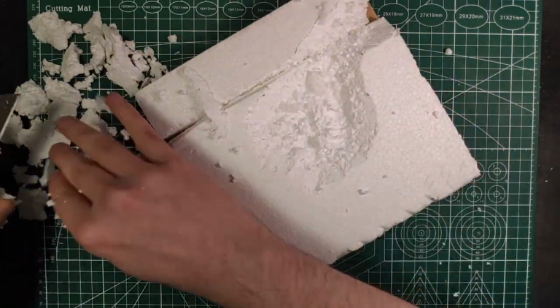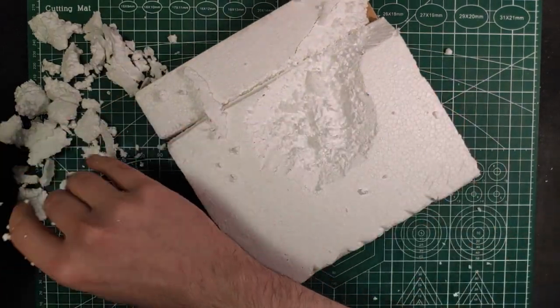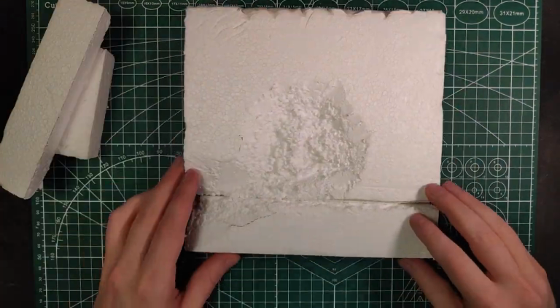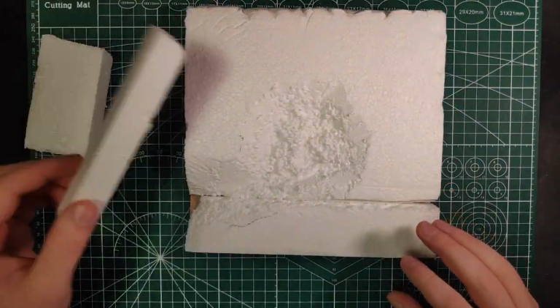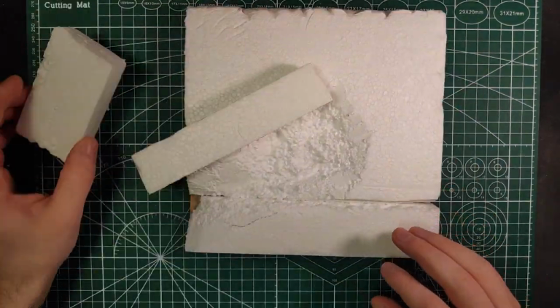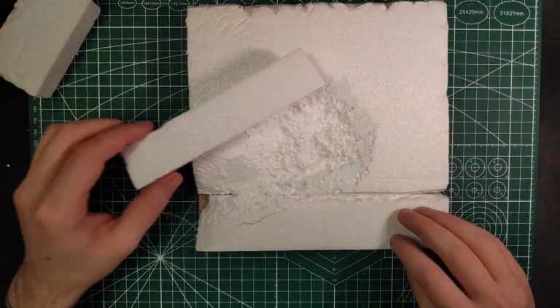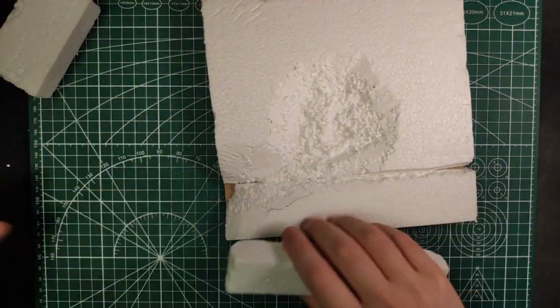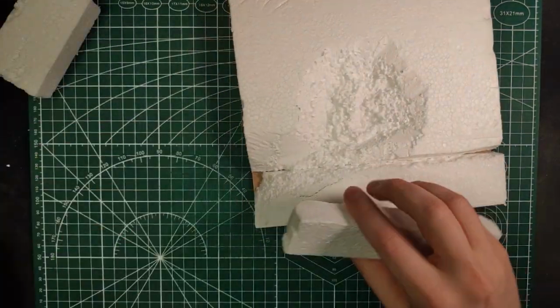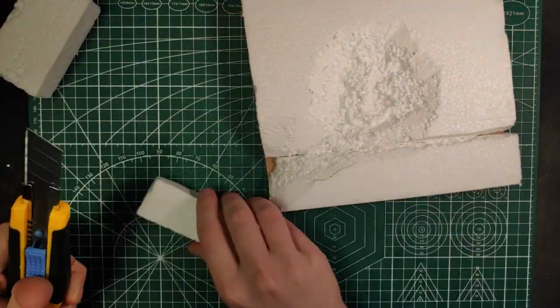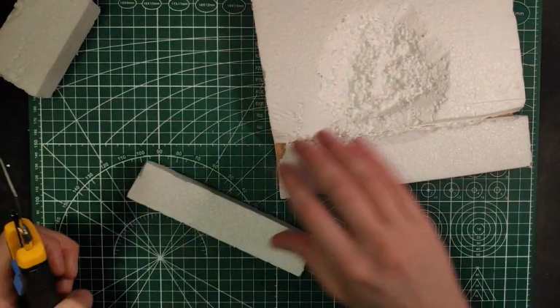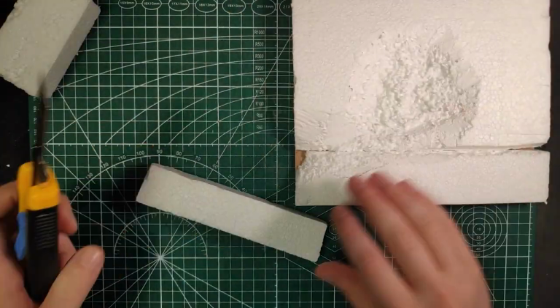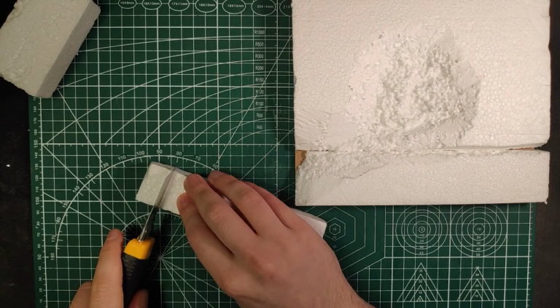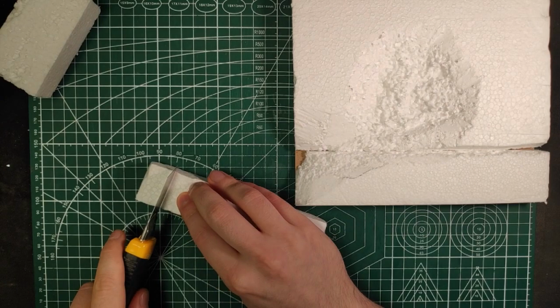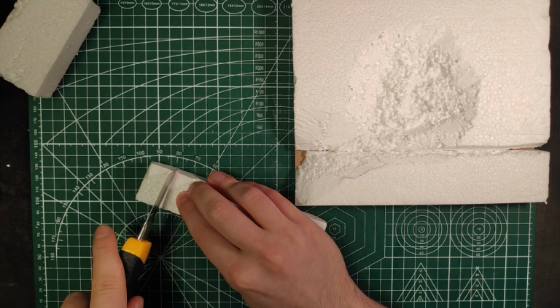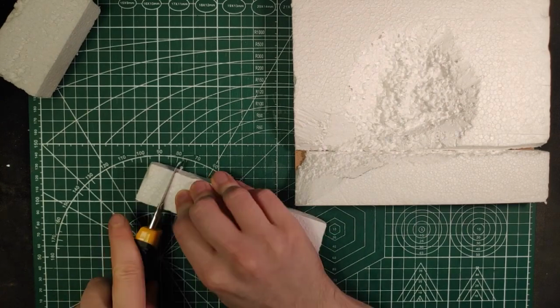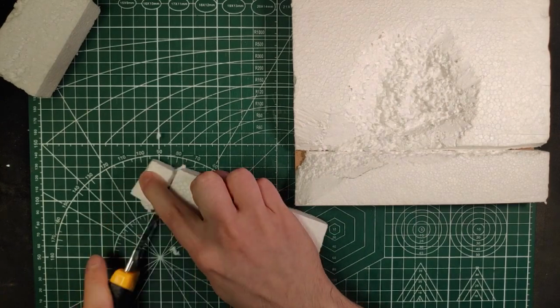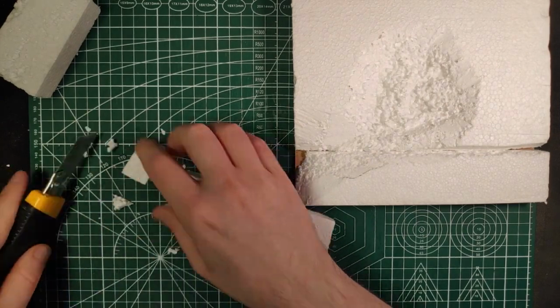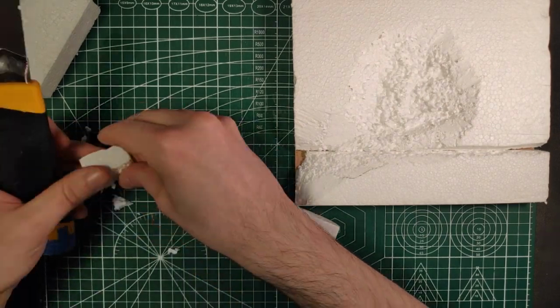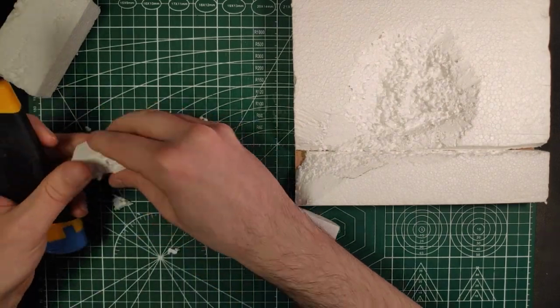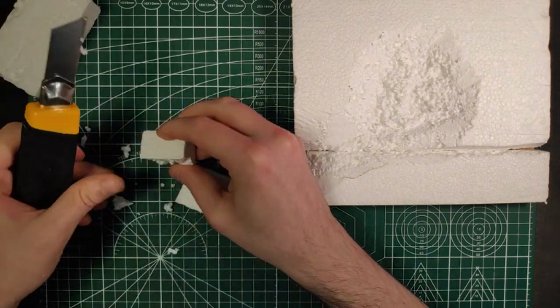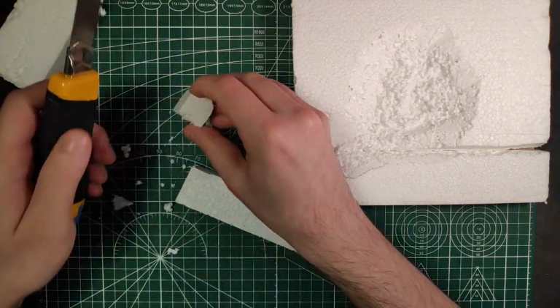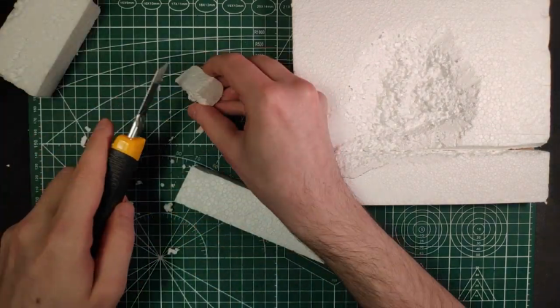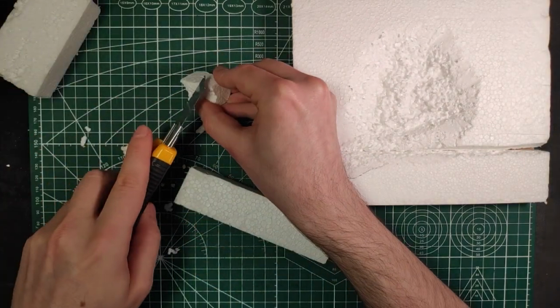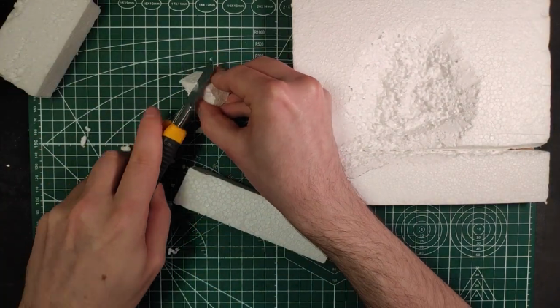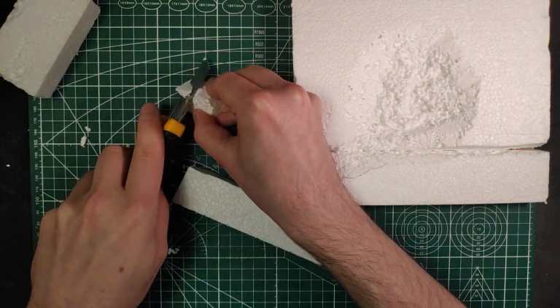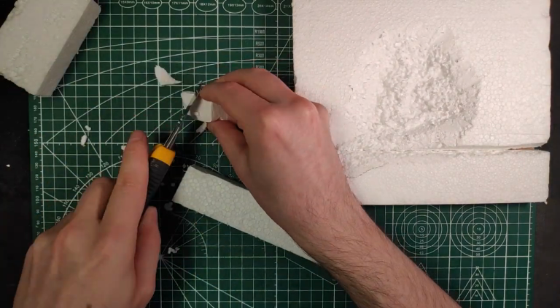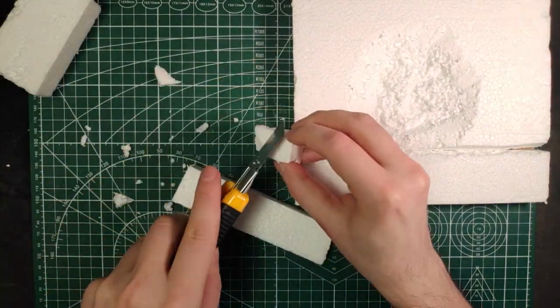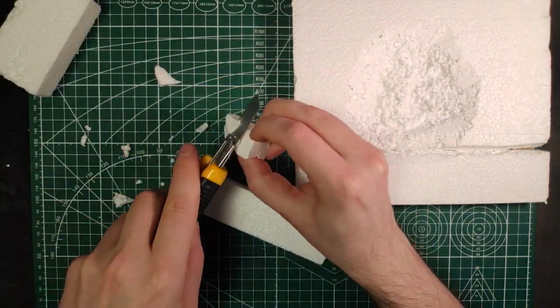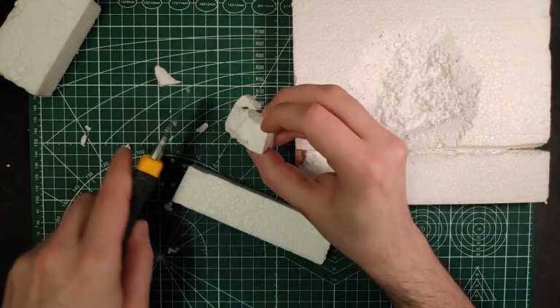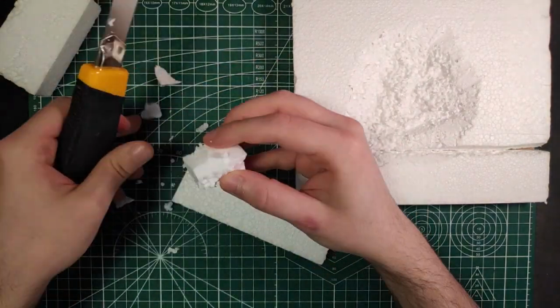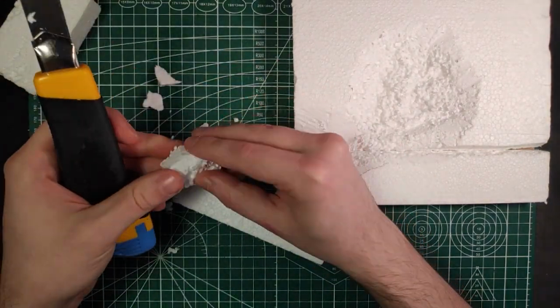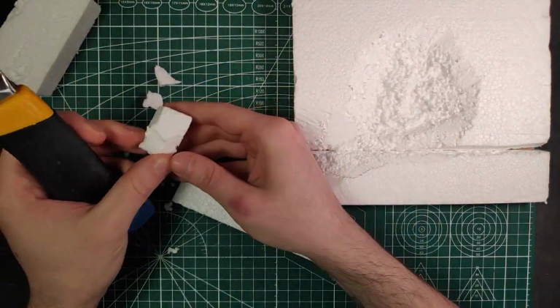After that we're going to cut some rocks from bigger chunks of foam to place around the map.